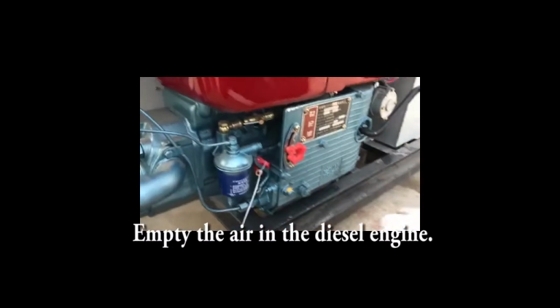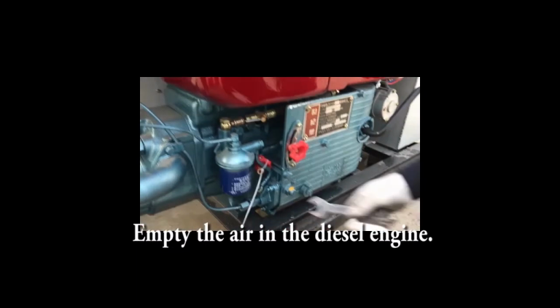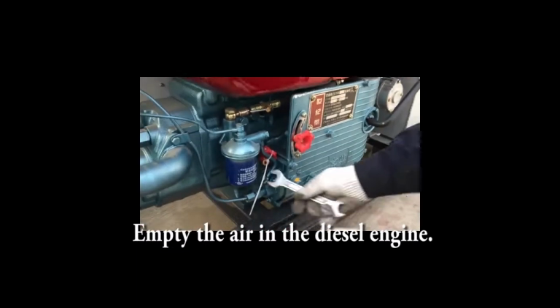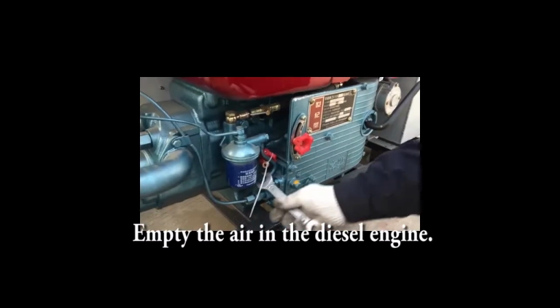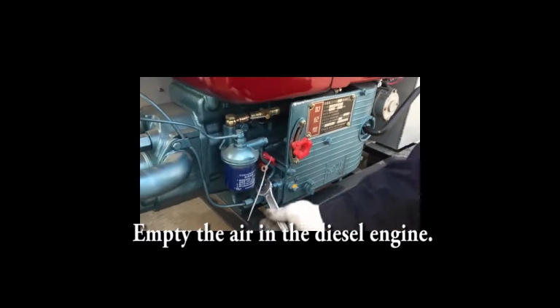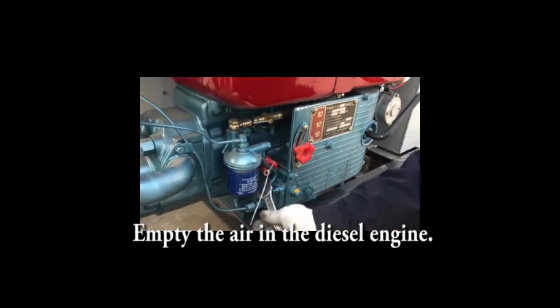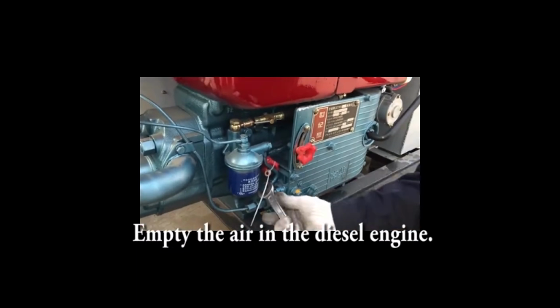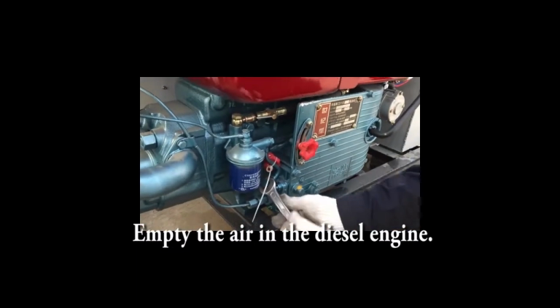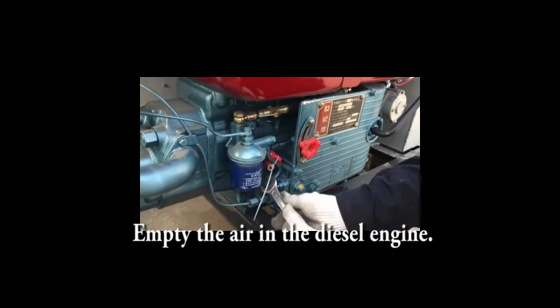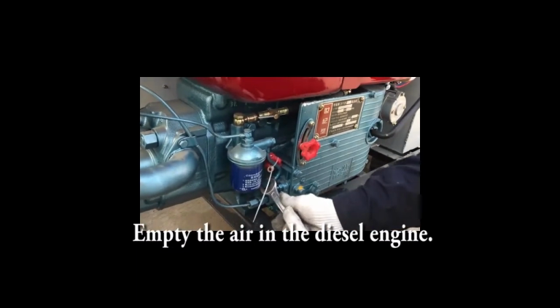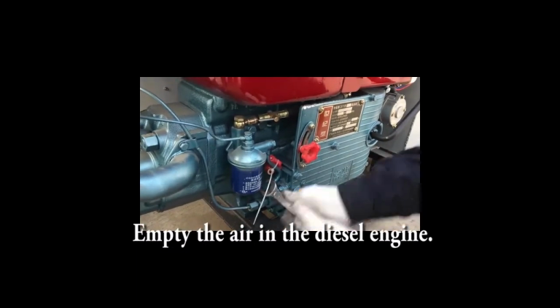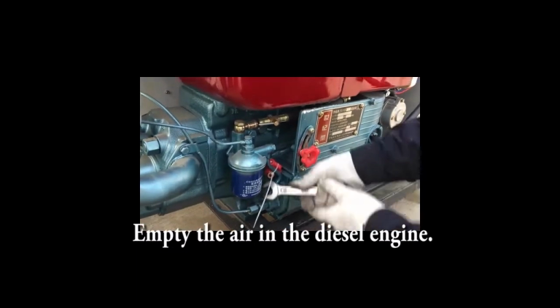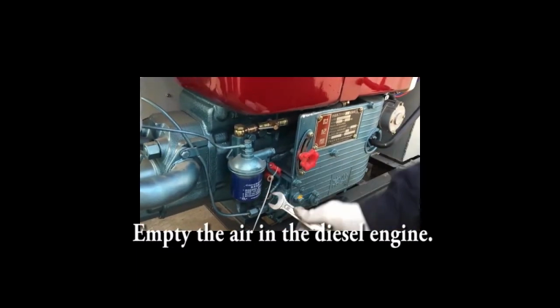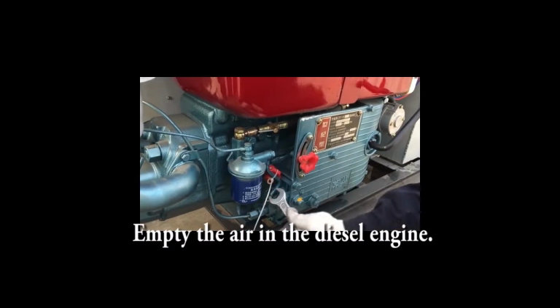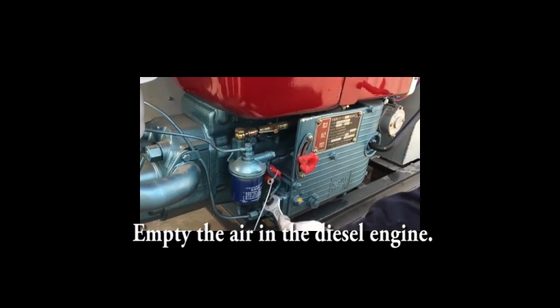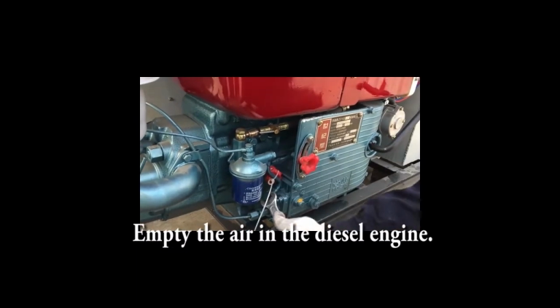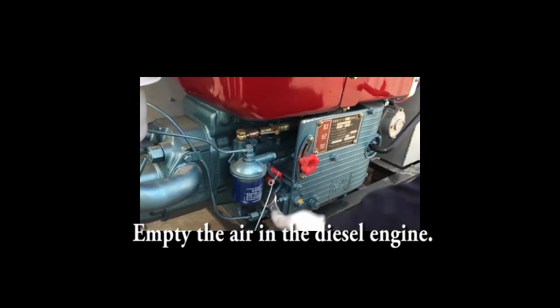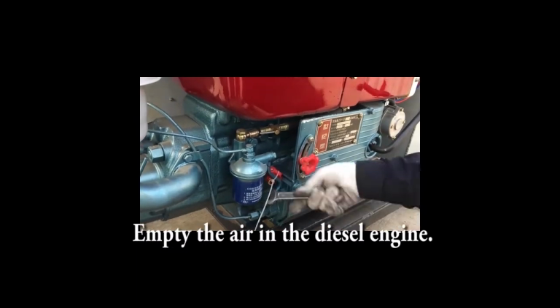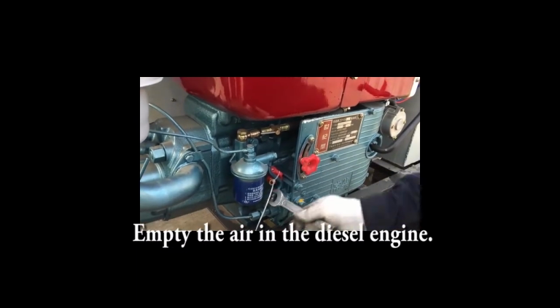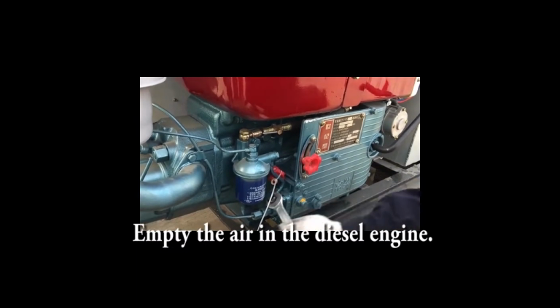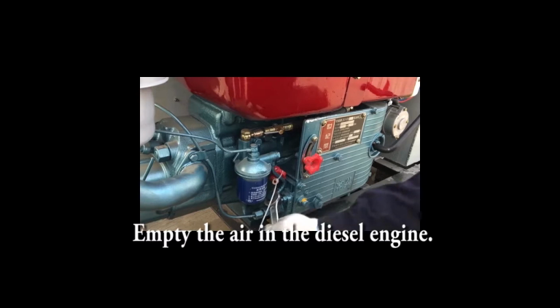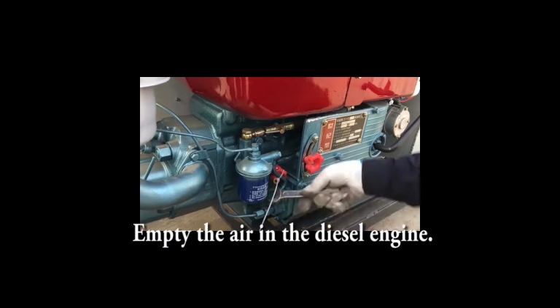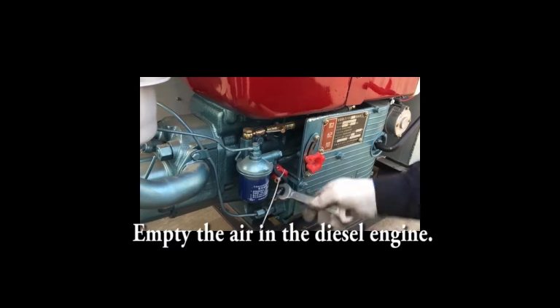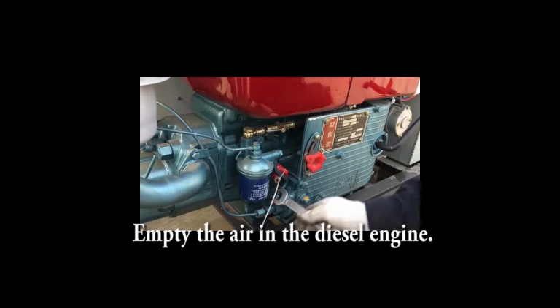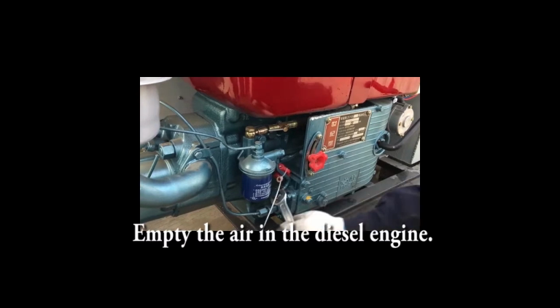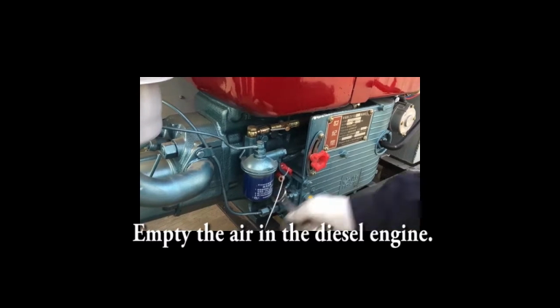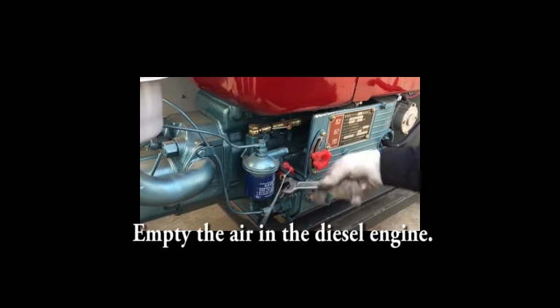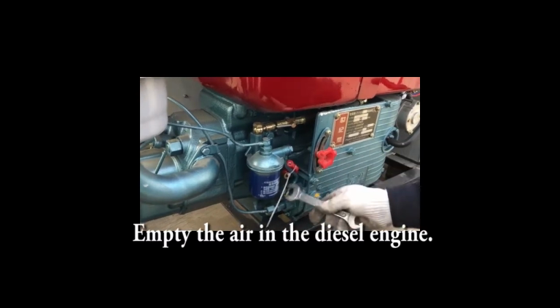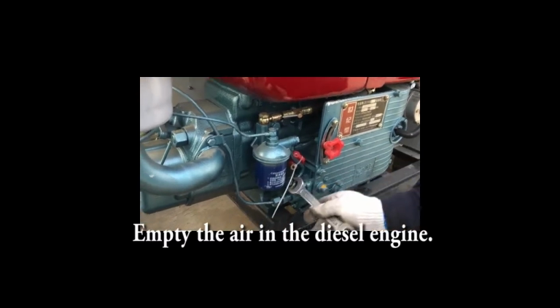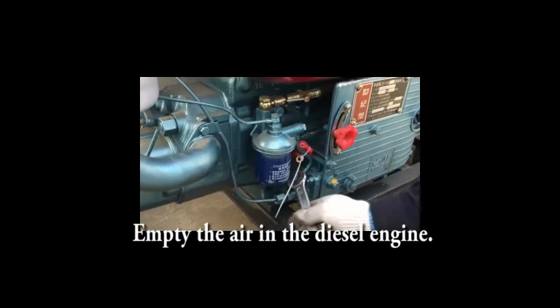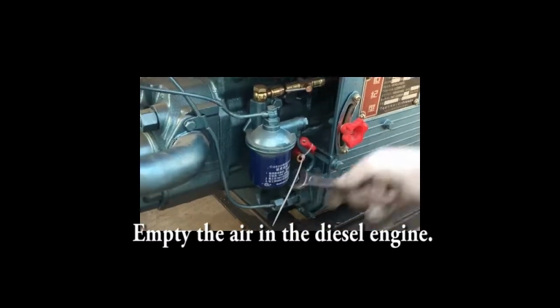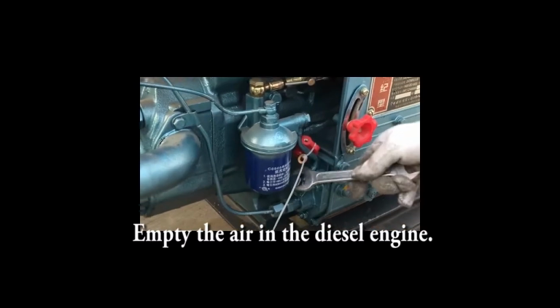Now we start to empty the air in the diesel engine.